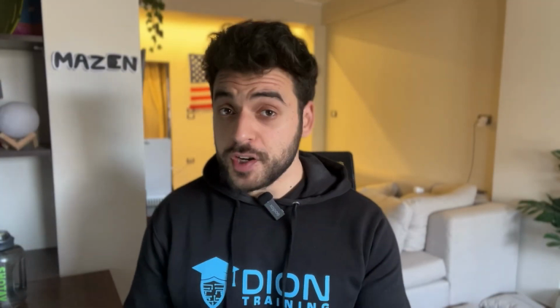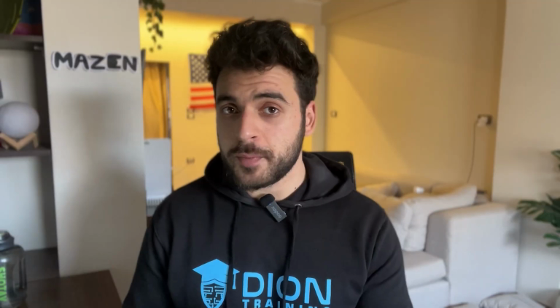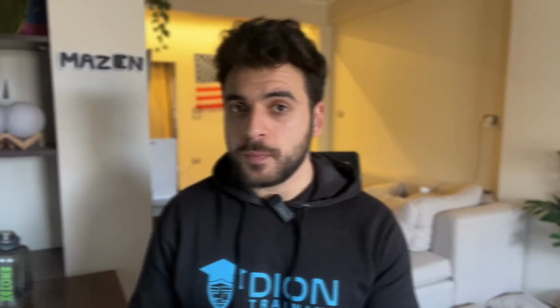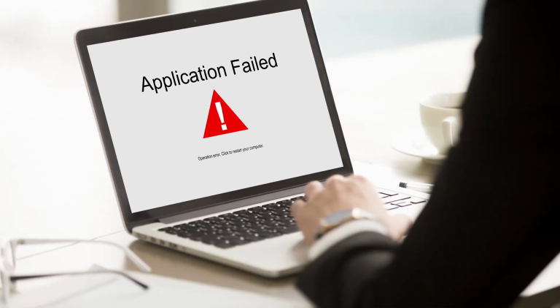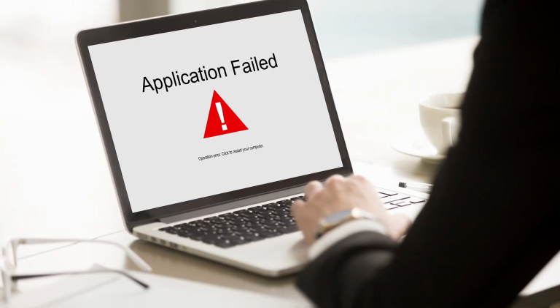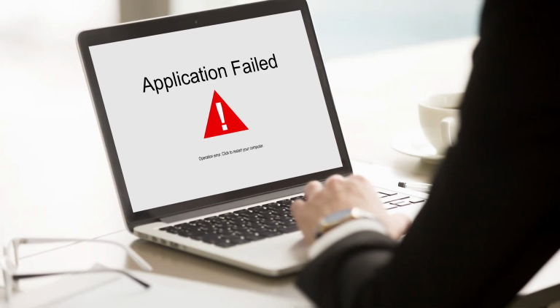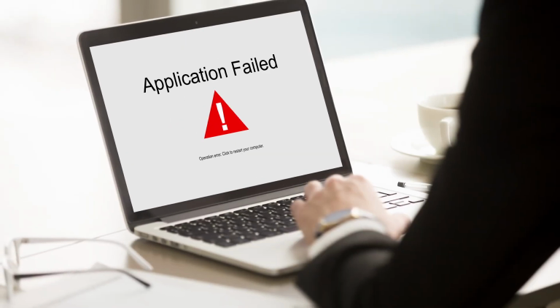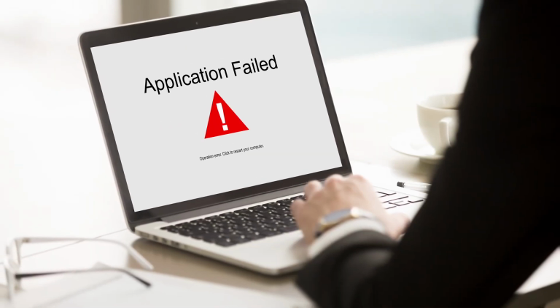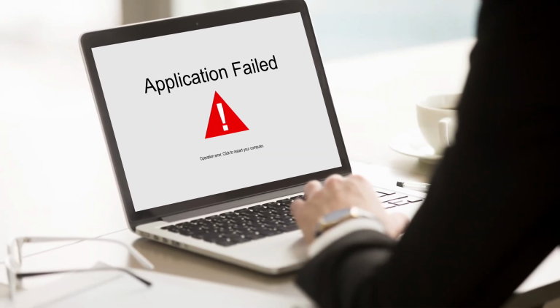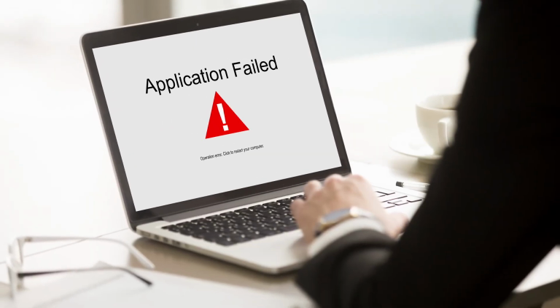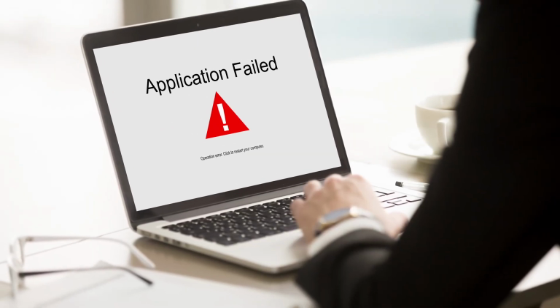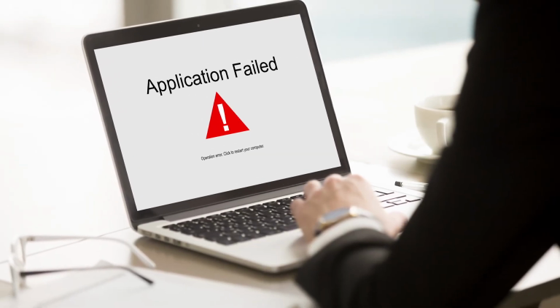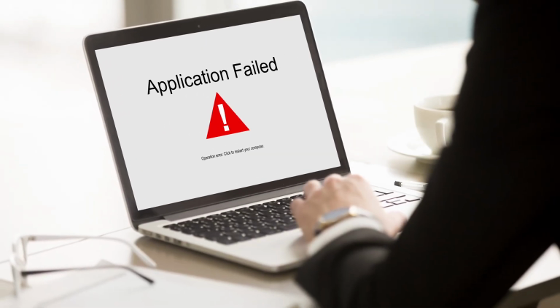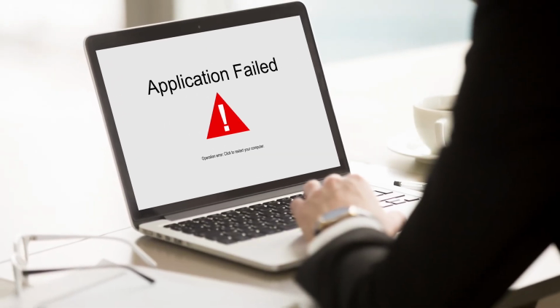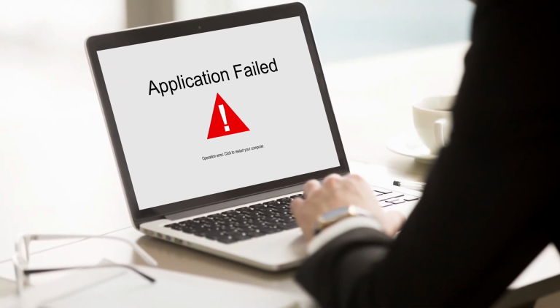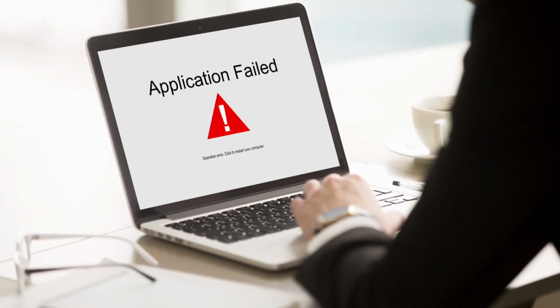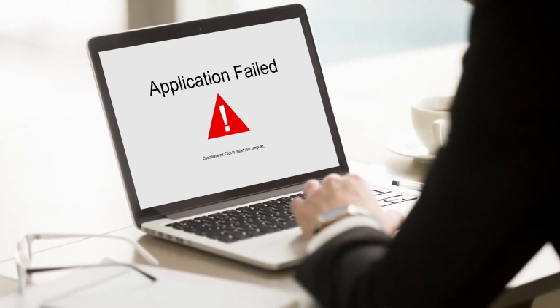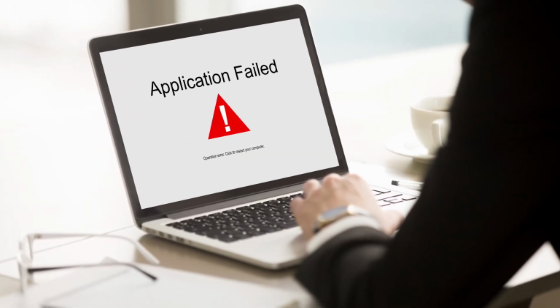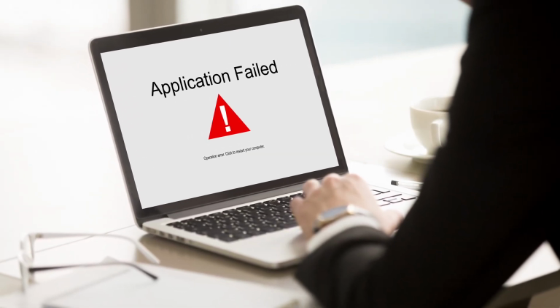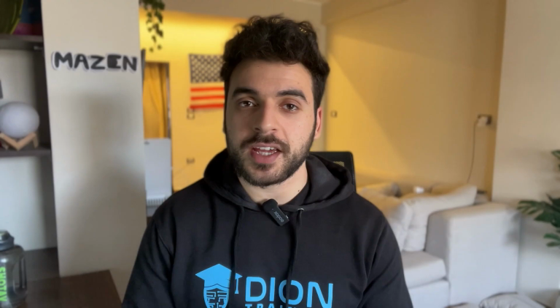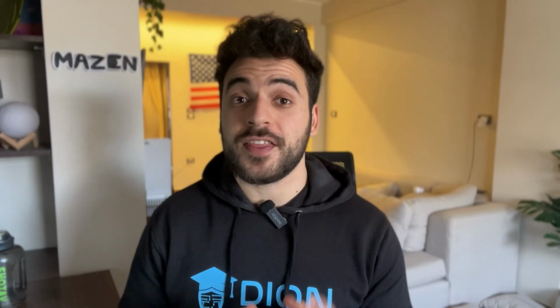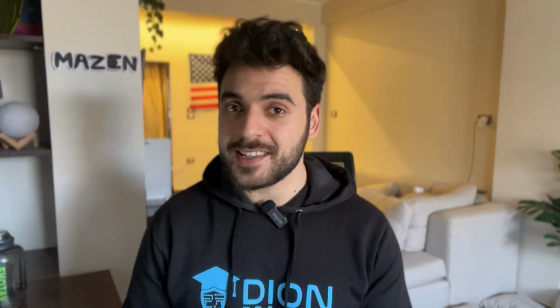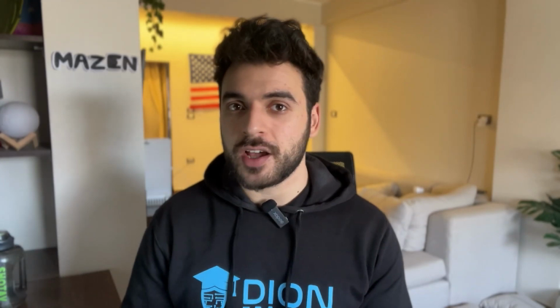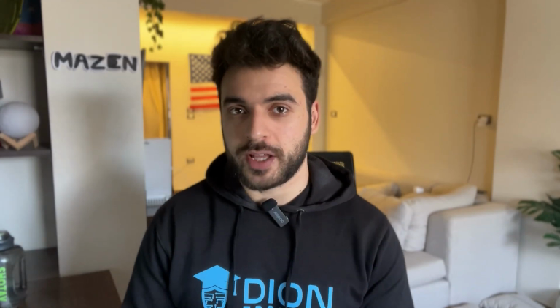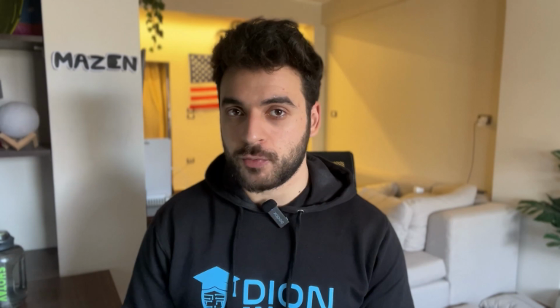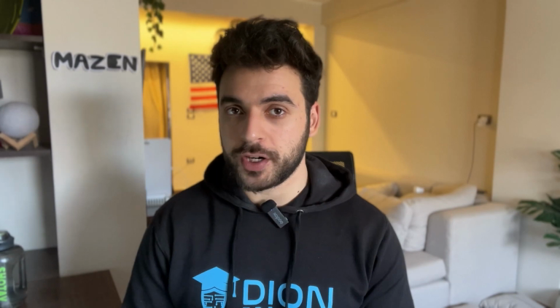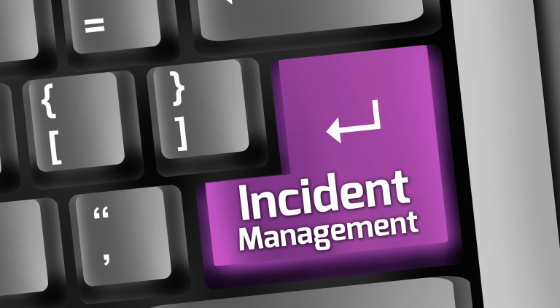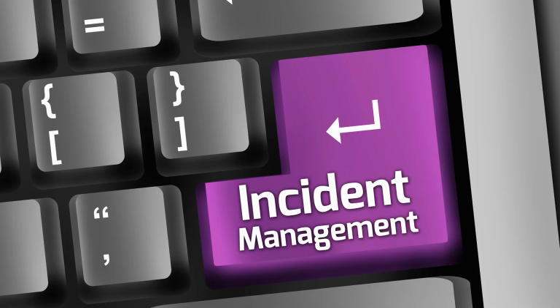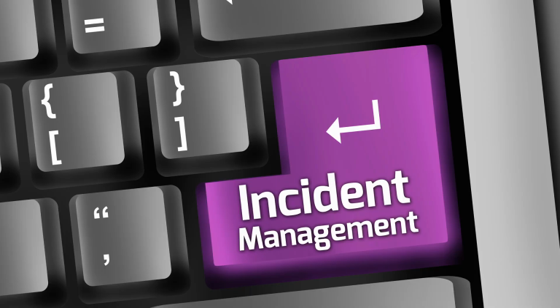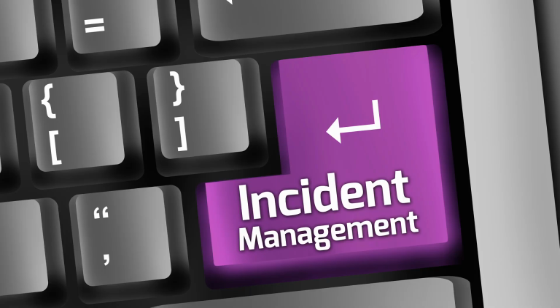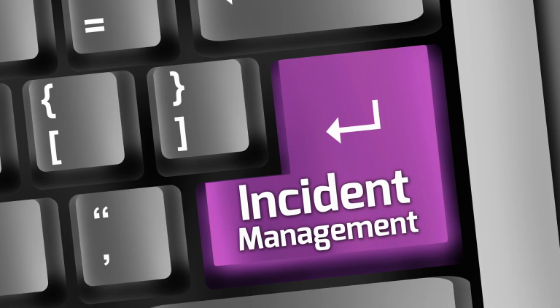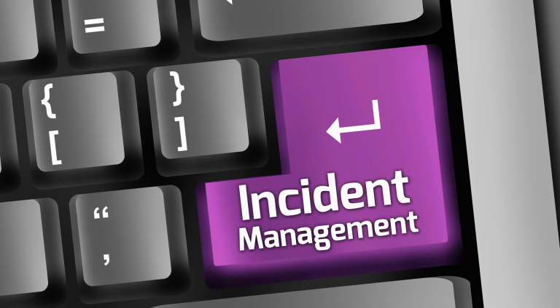For example, when your favorite application crashes and then comes back to working, that's ITIL at work. It's called incident management.